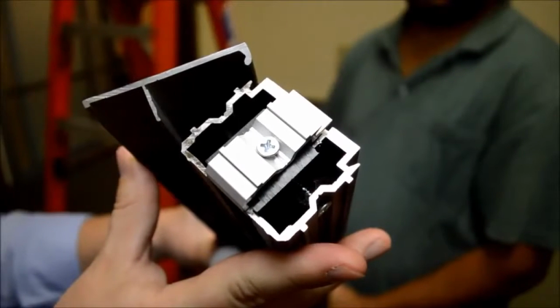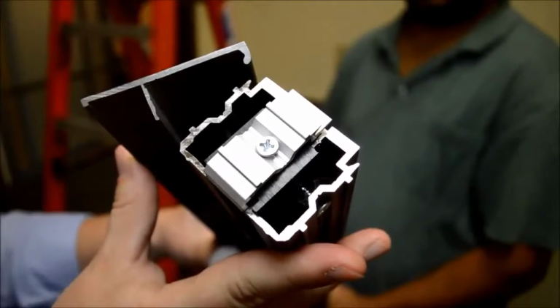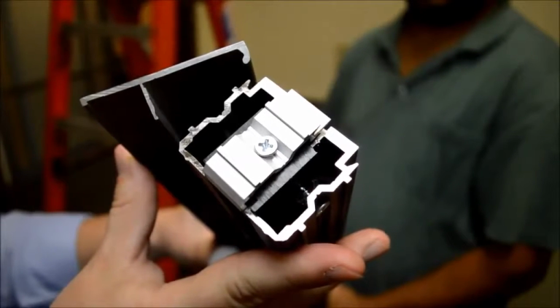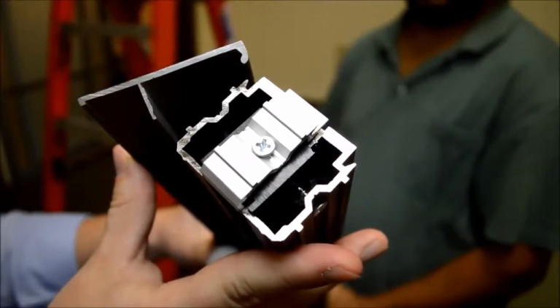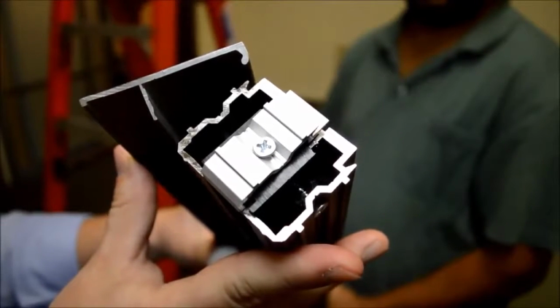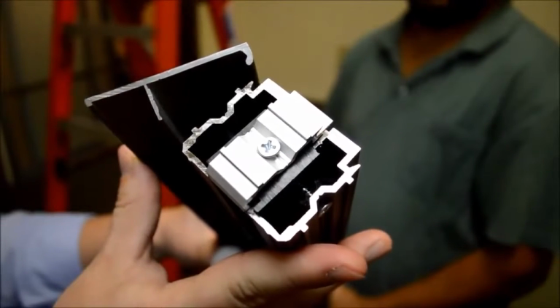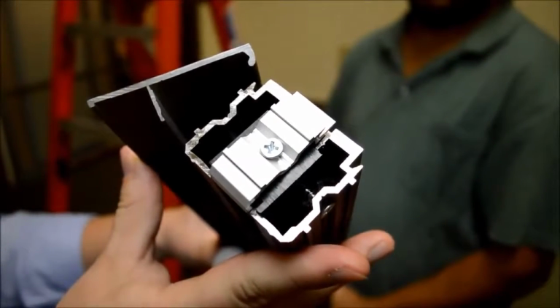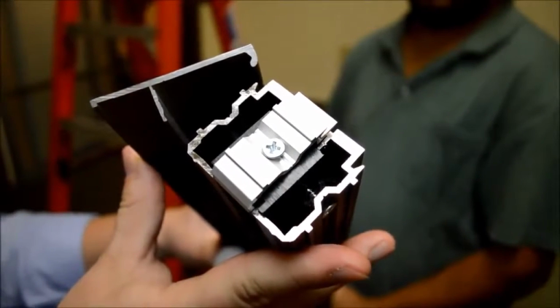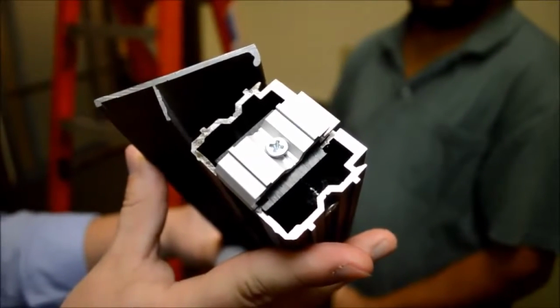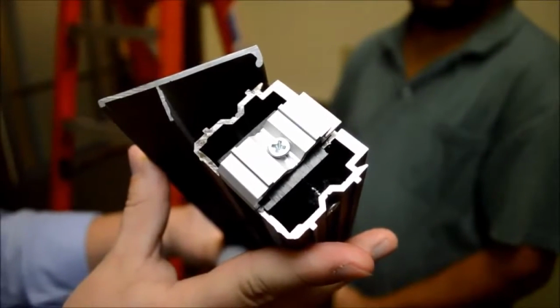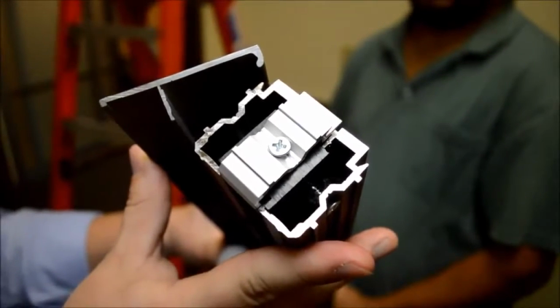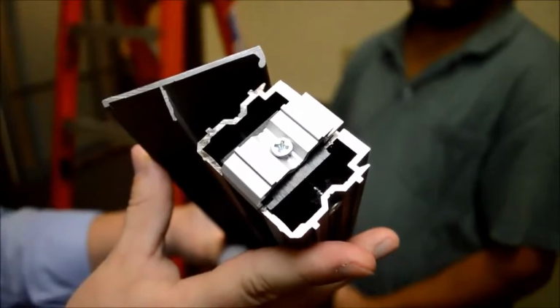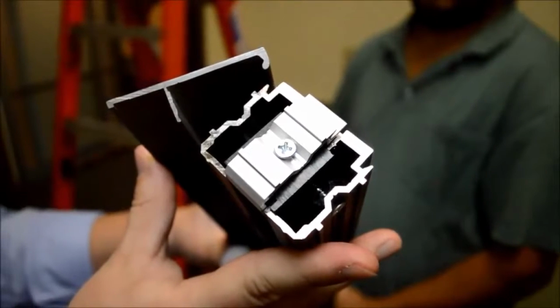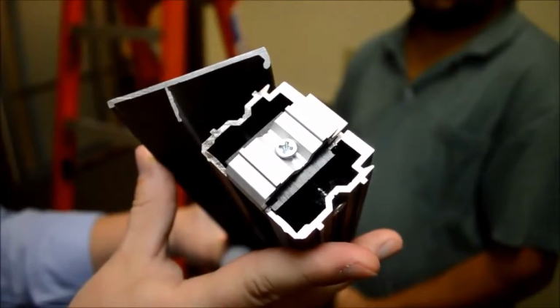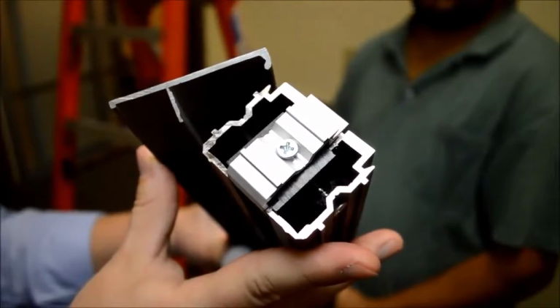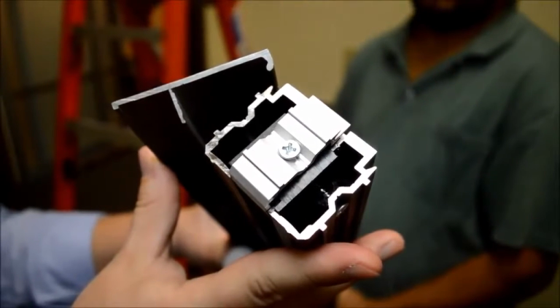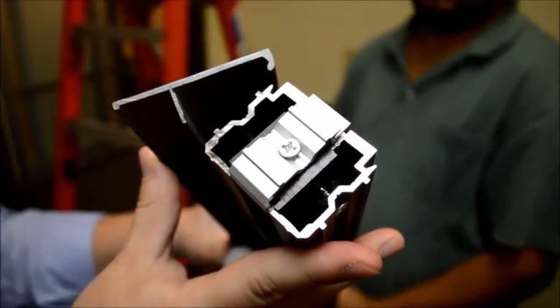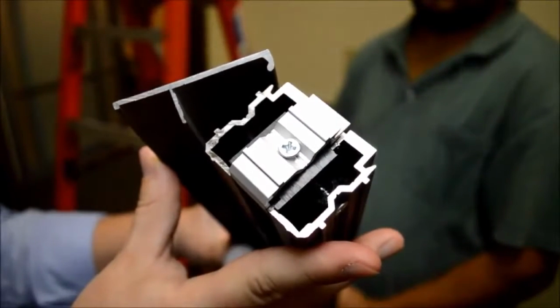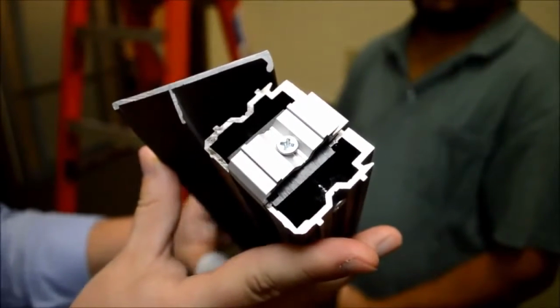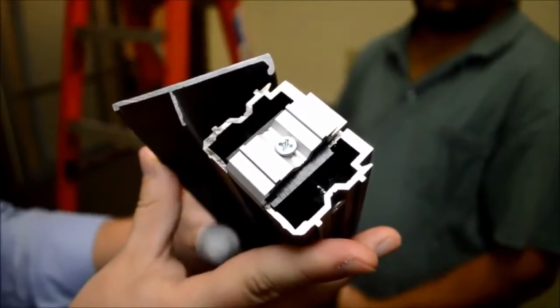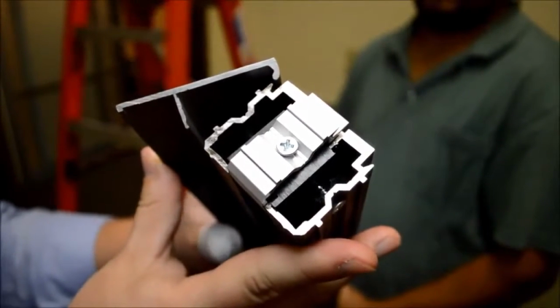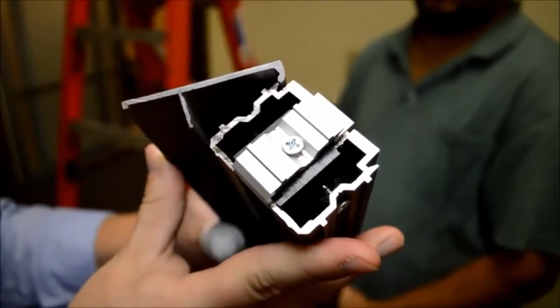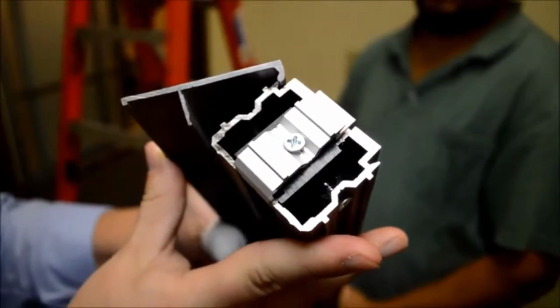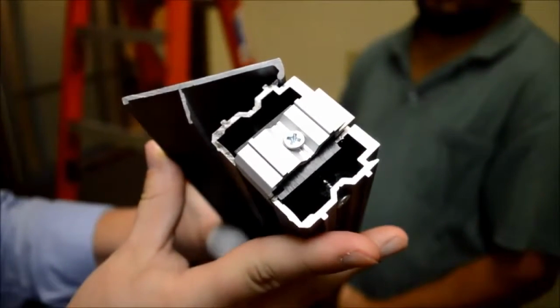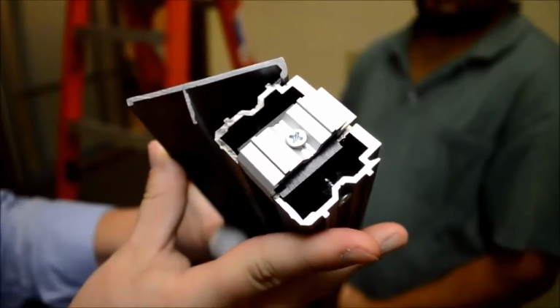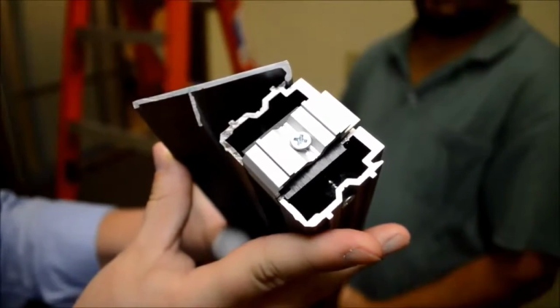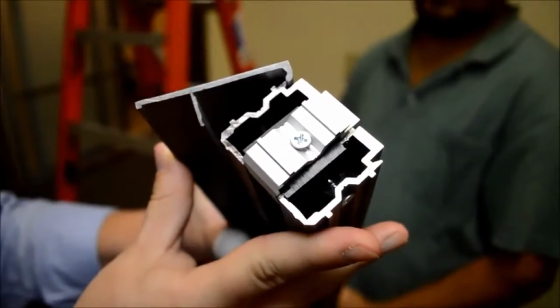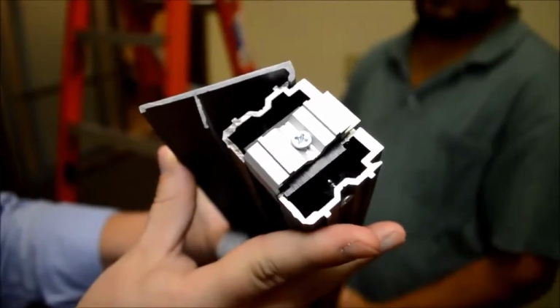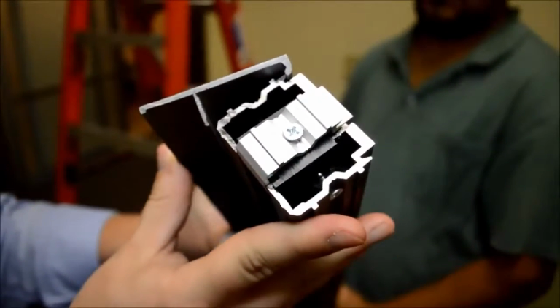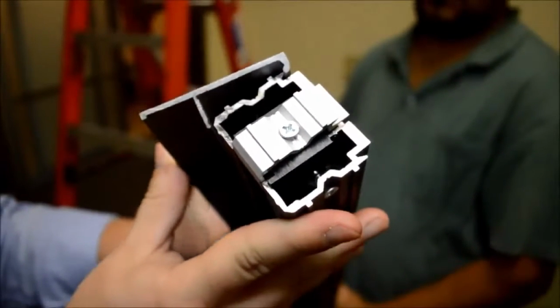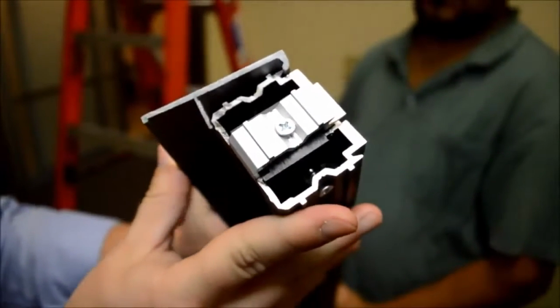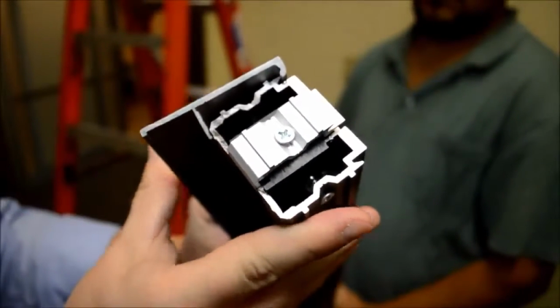To install the sliding door cover, simply slide the top lip into place and then snap on the bottom portion.